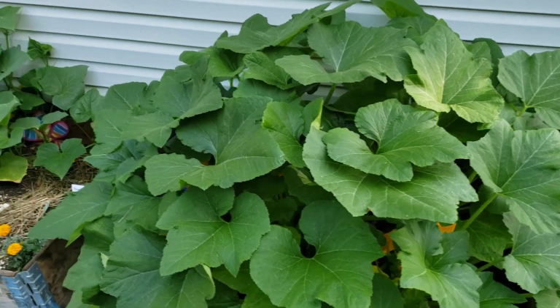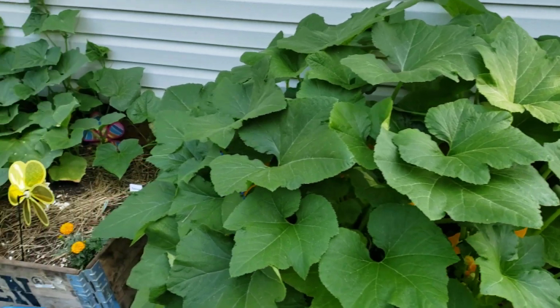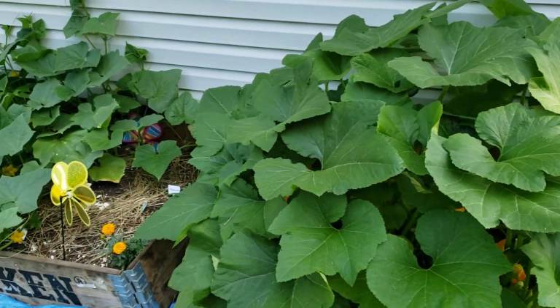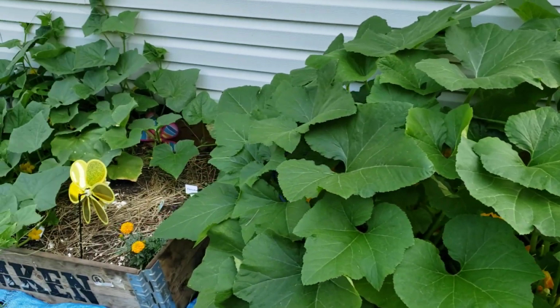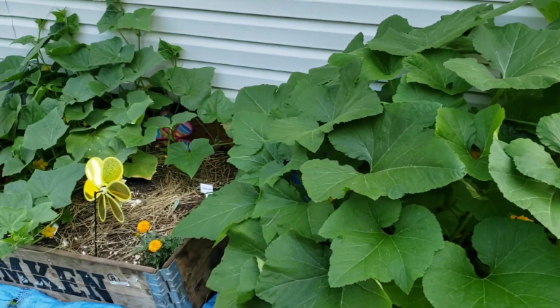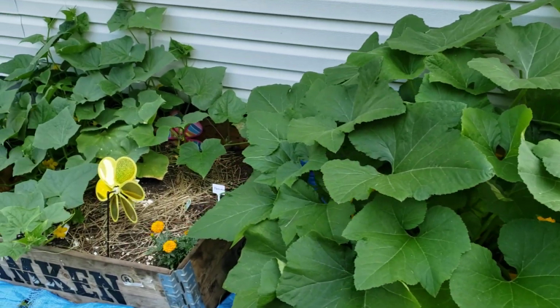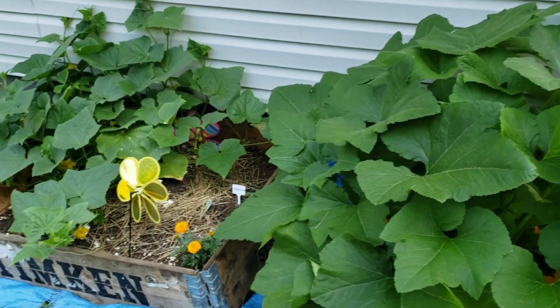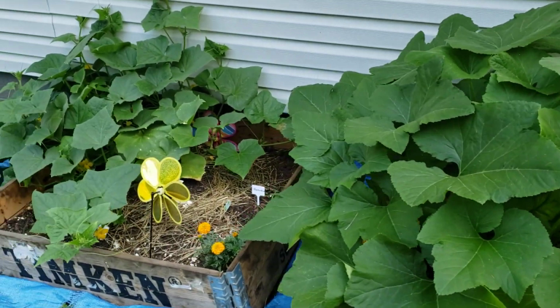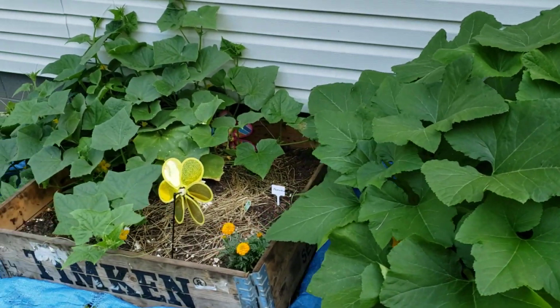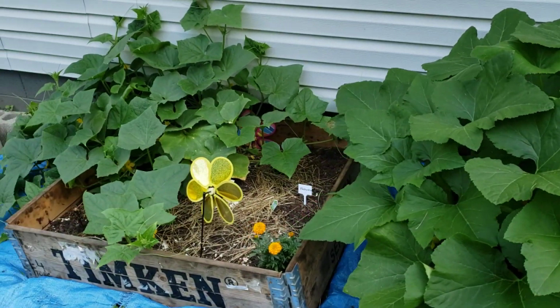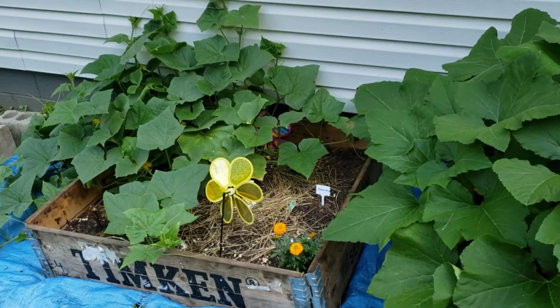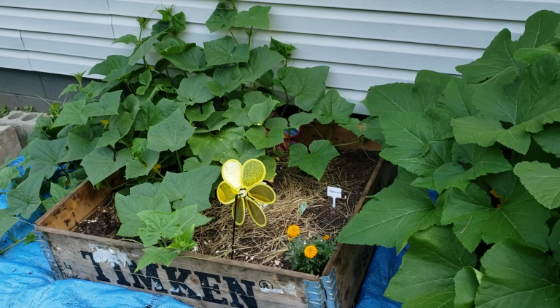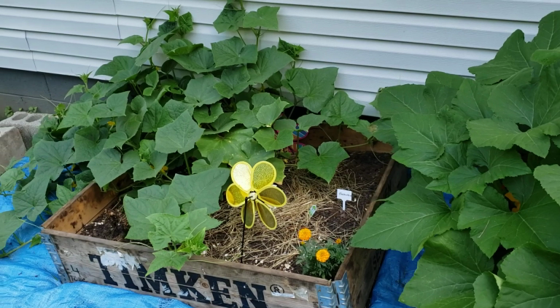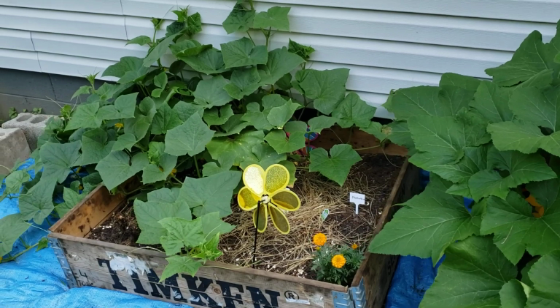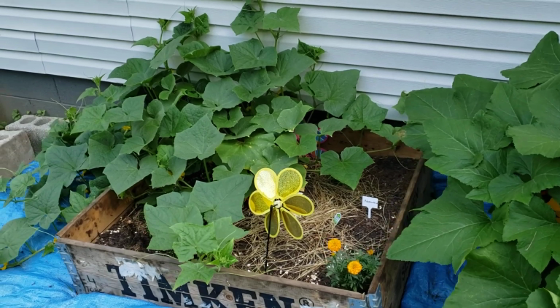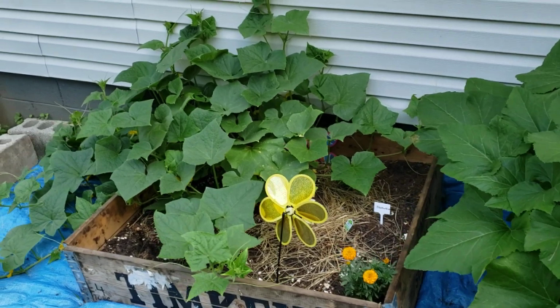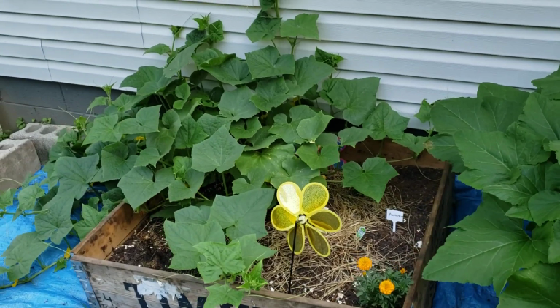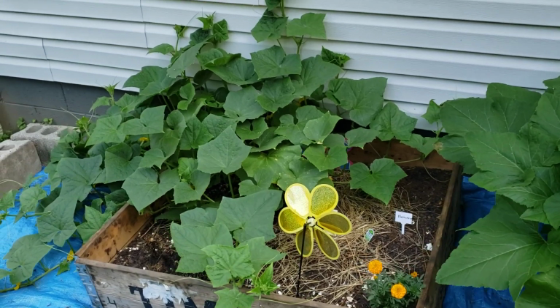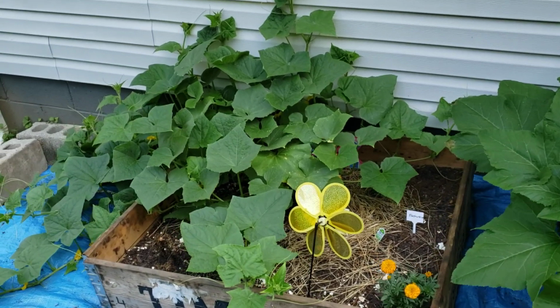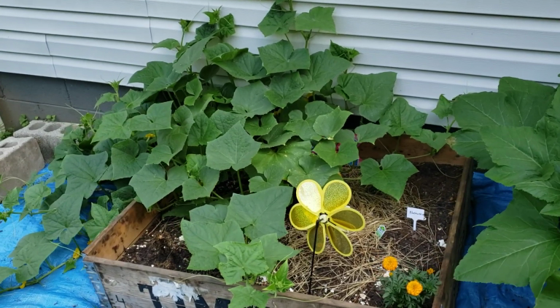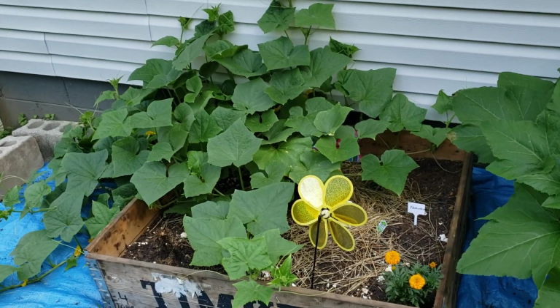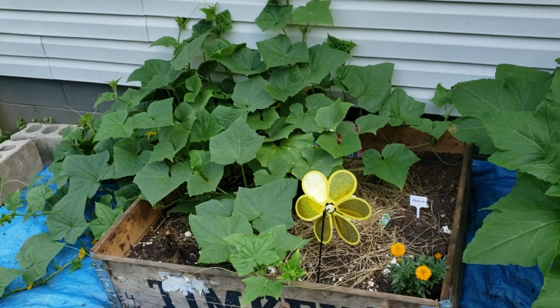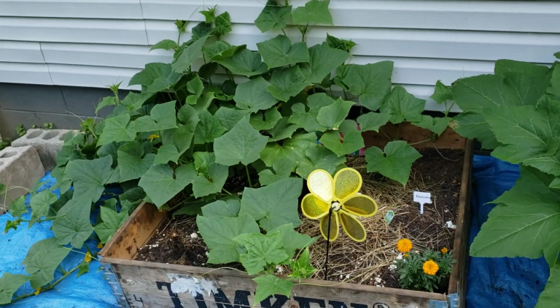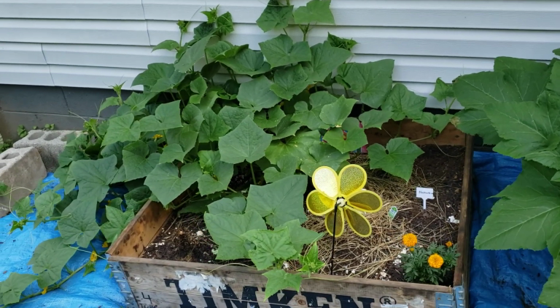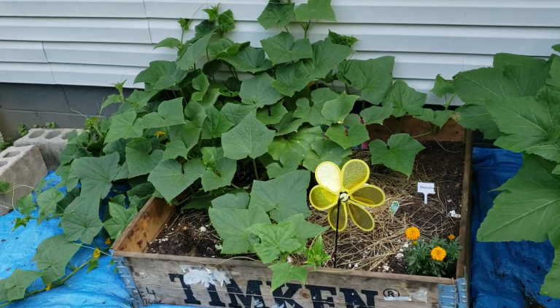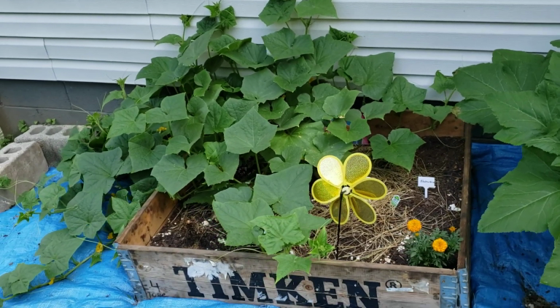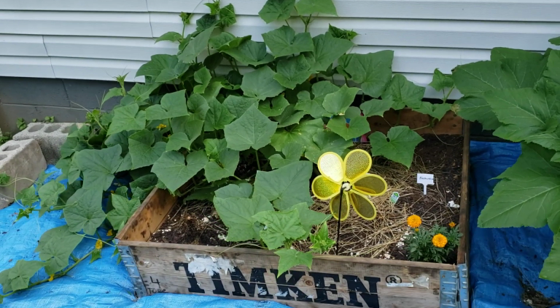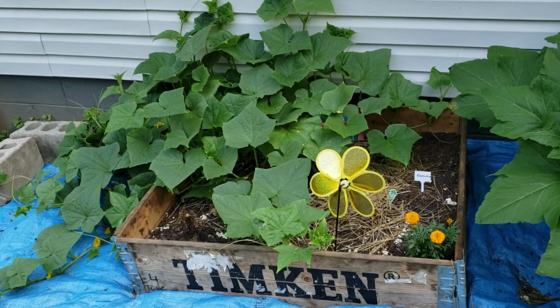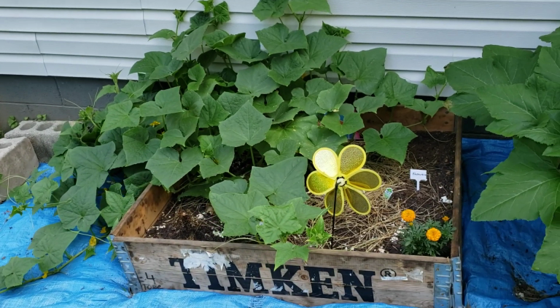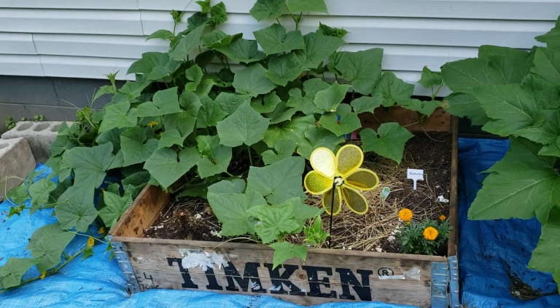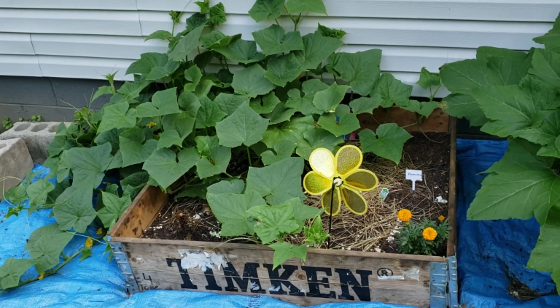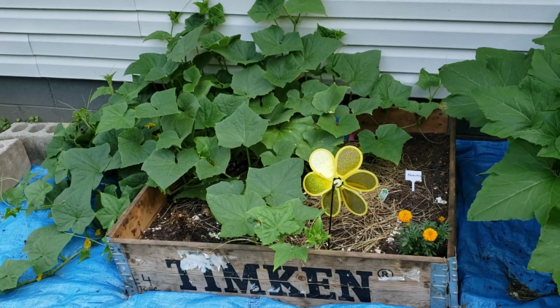And our little cucumber over here, he's spreading out too. Looking pretty good this morning.